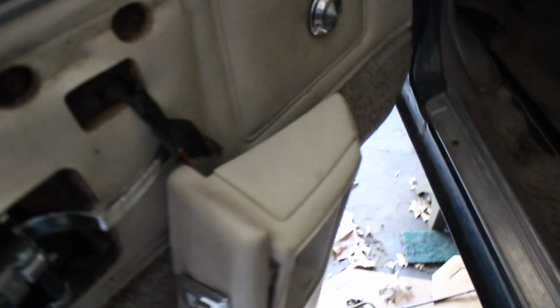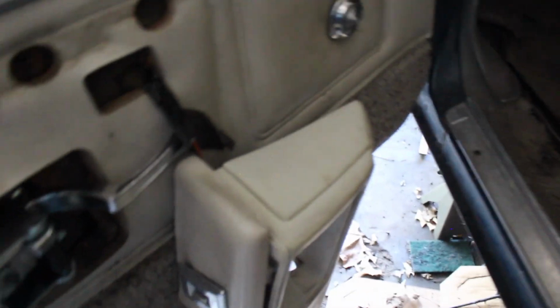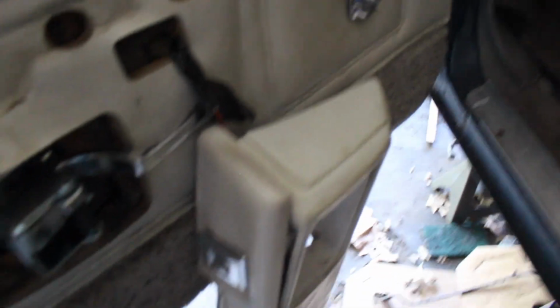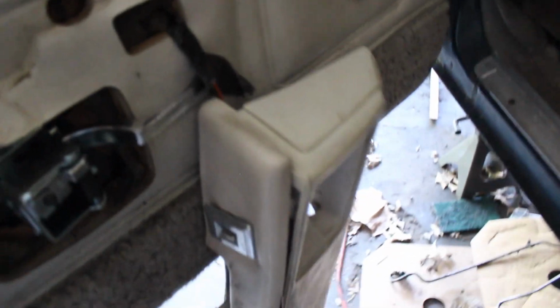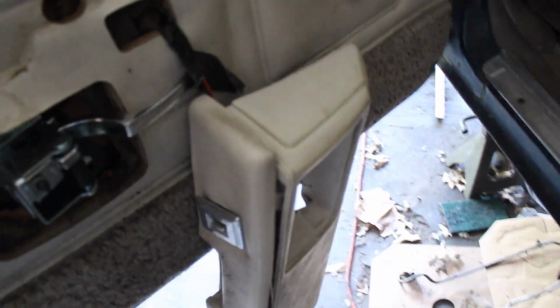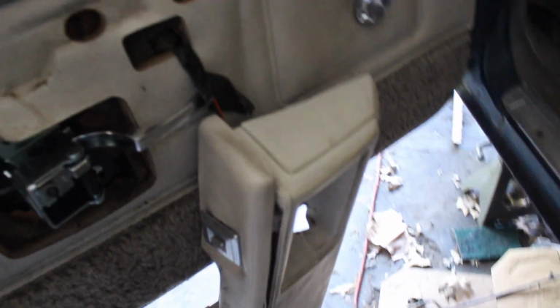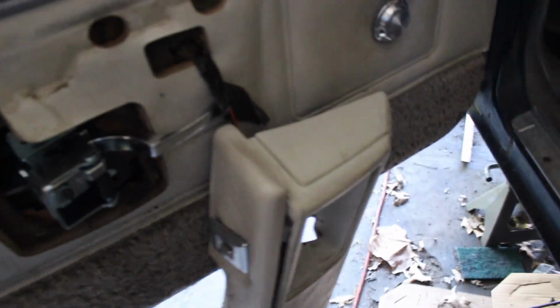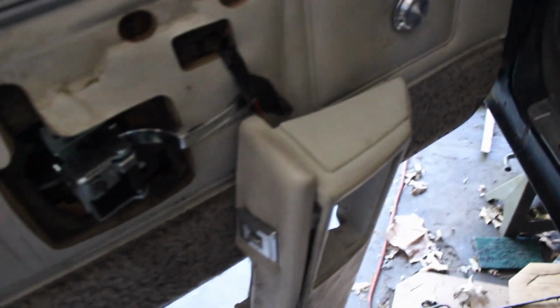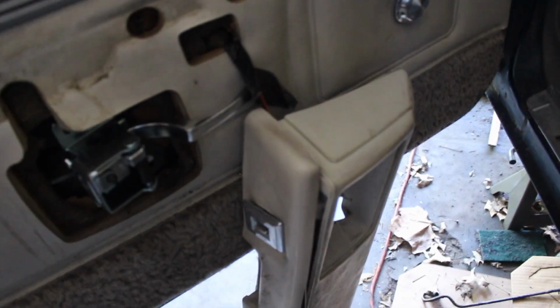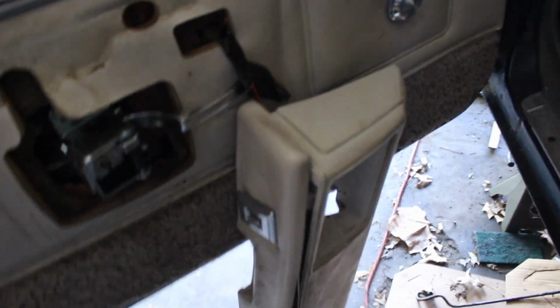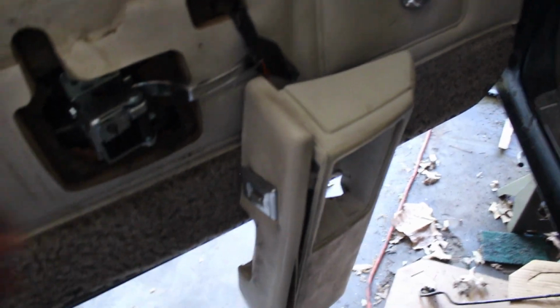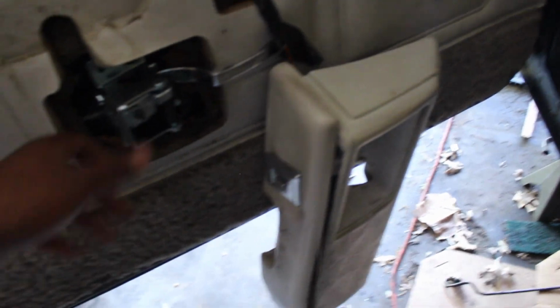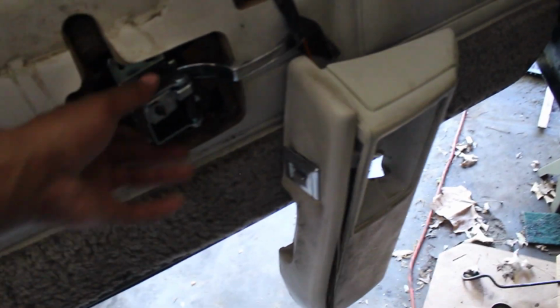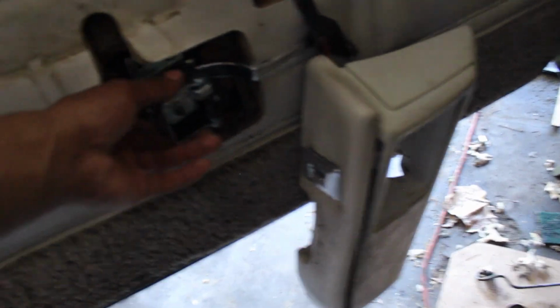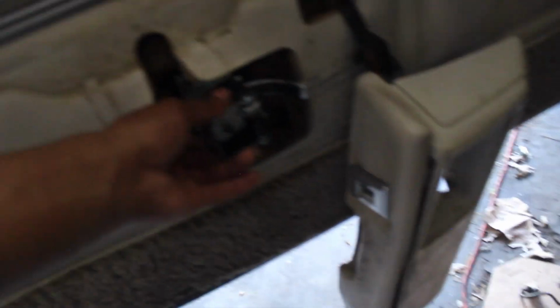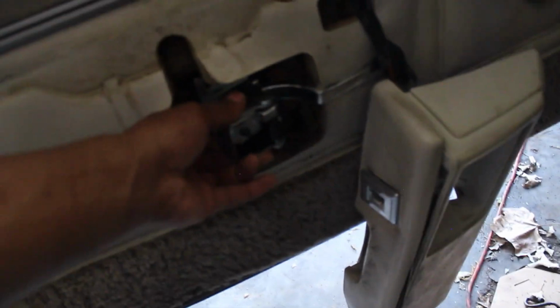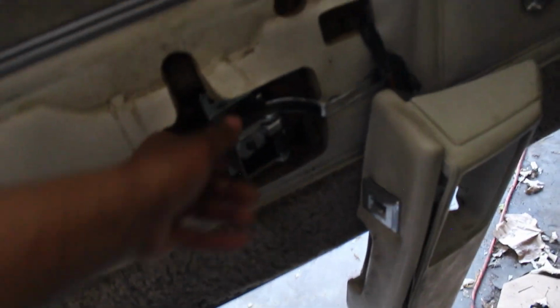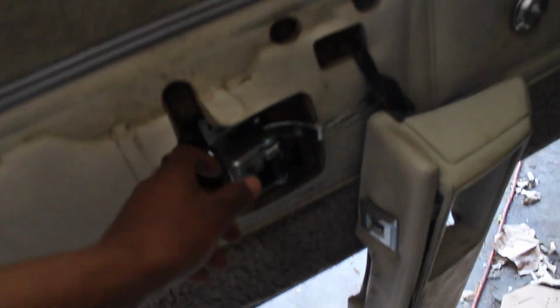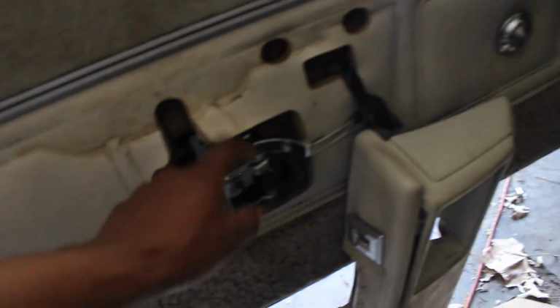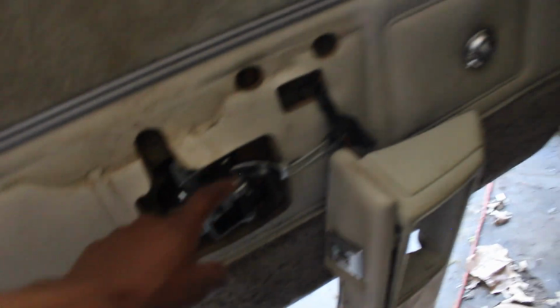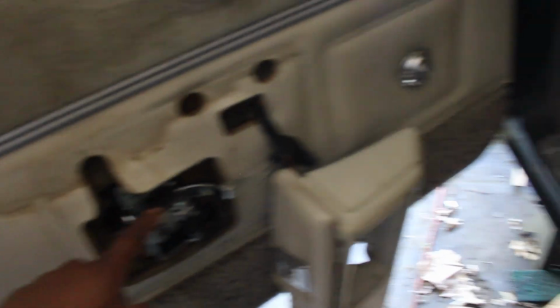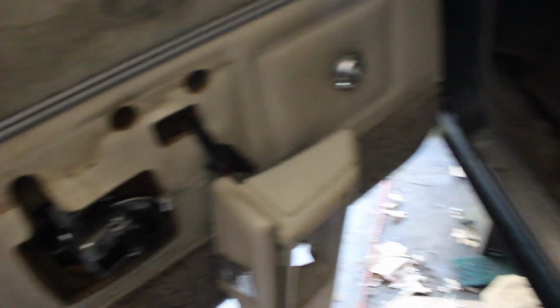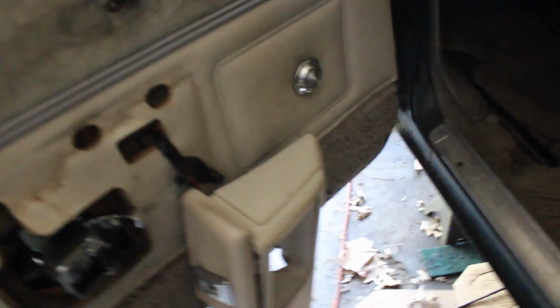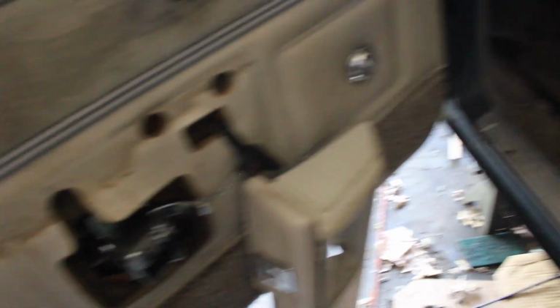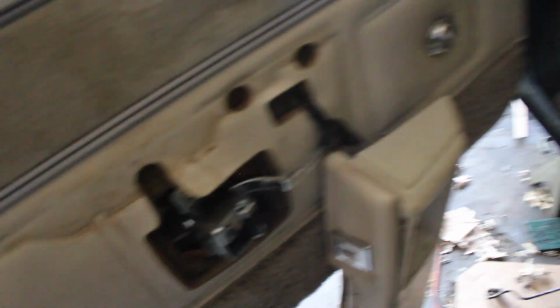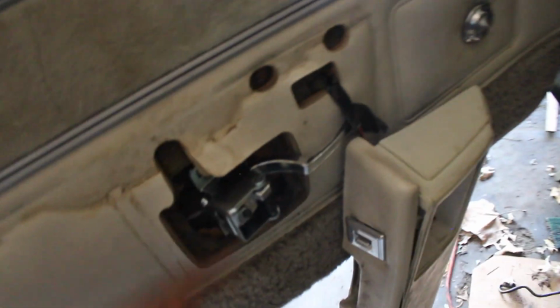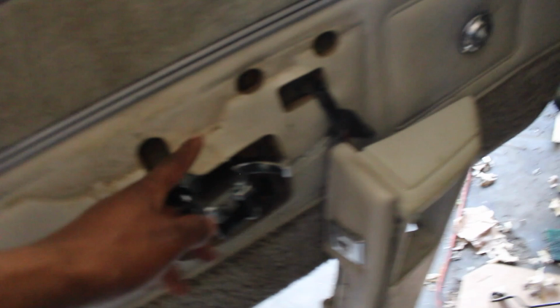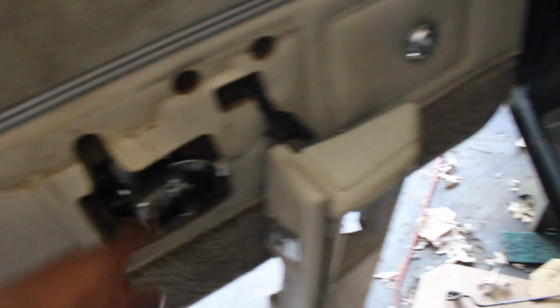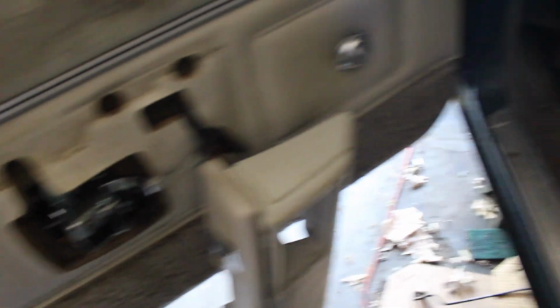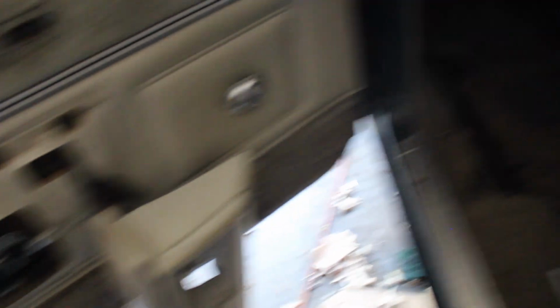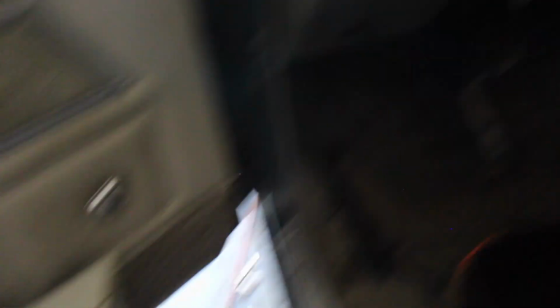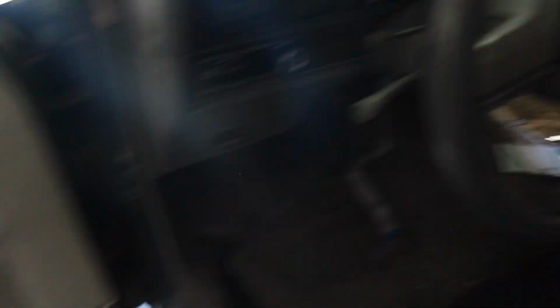I need to go get some self-tapping screws — put that door handle back on. It broke off.